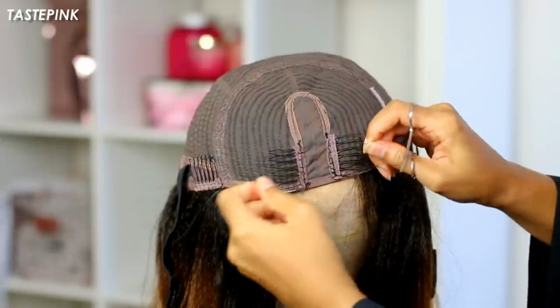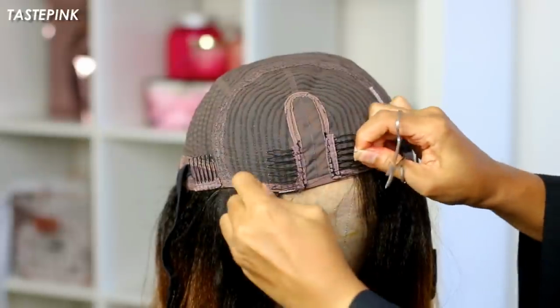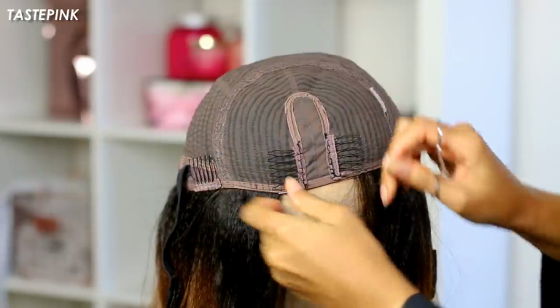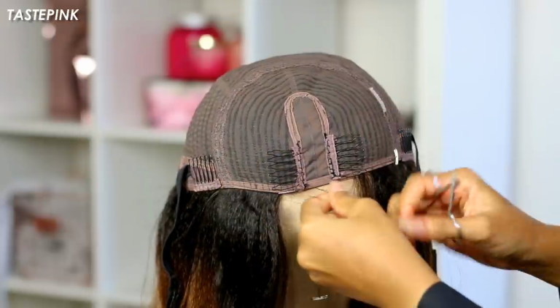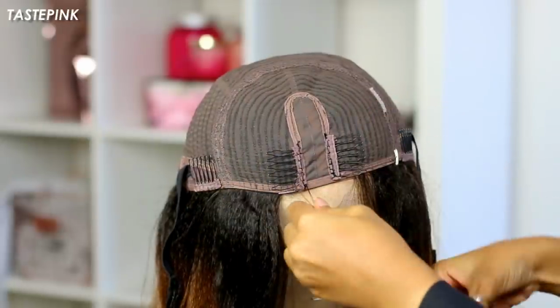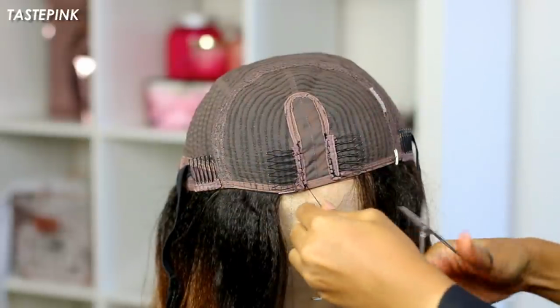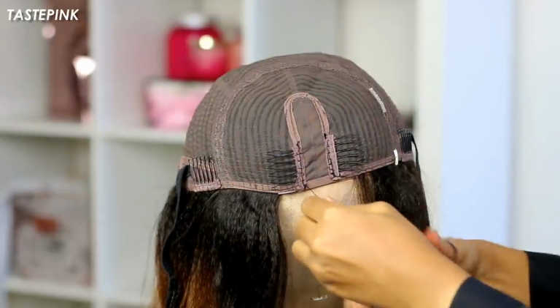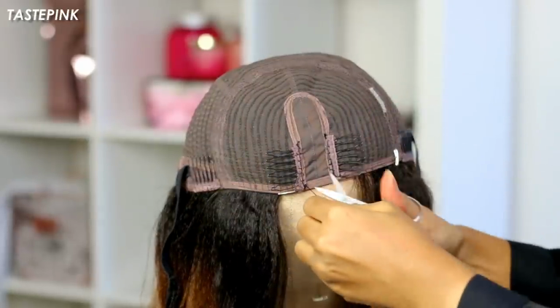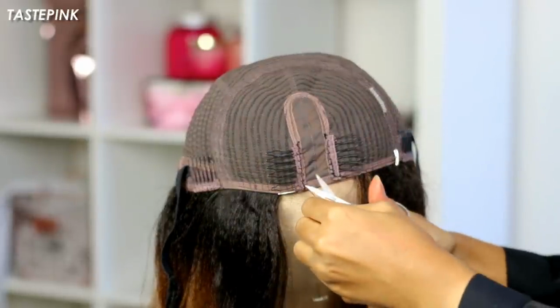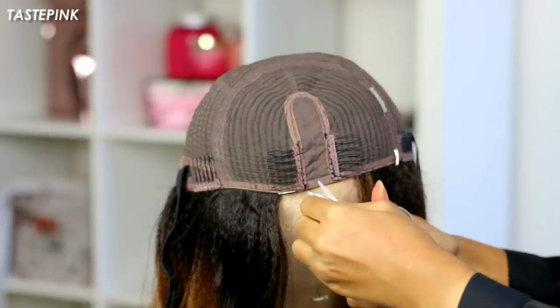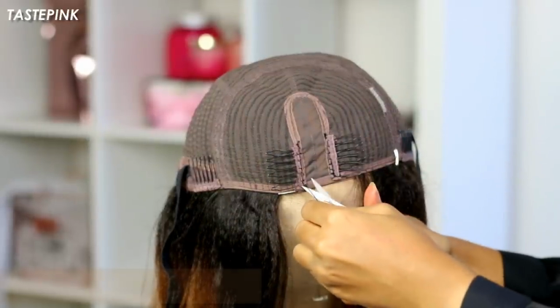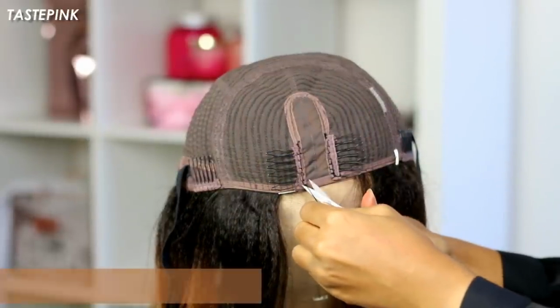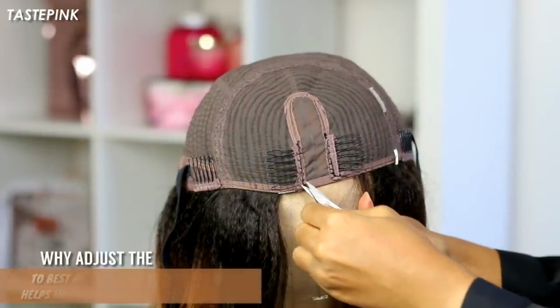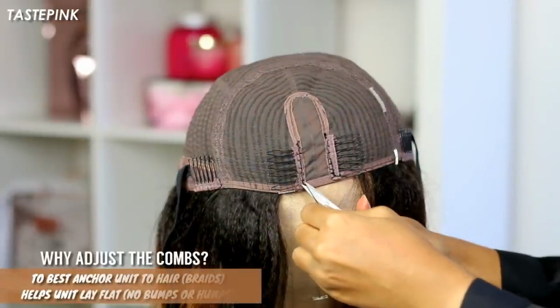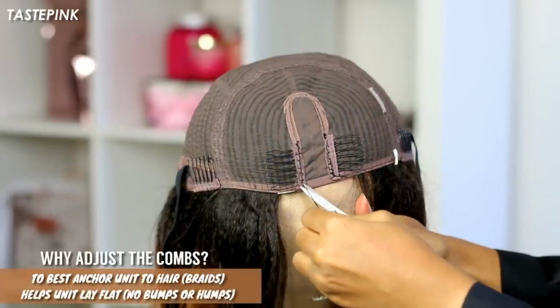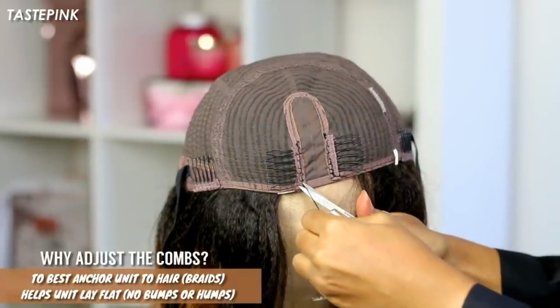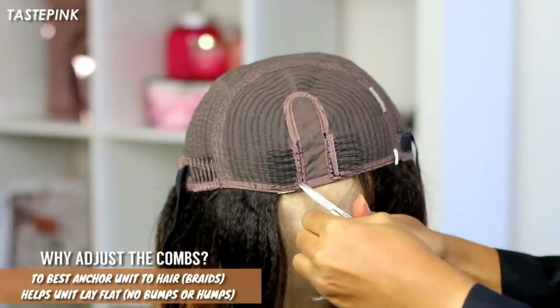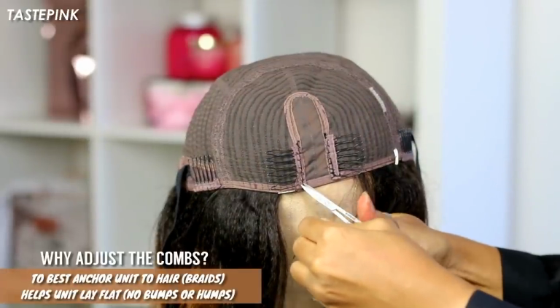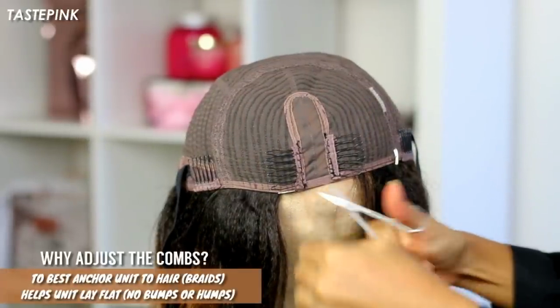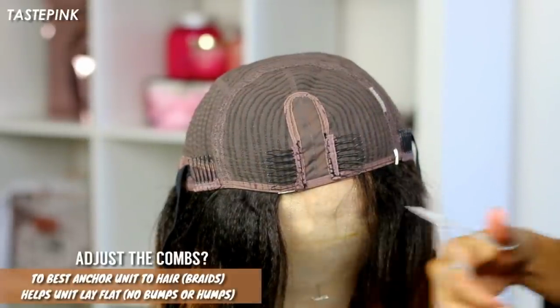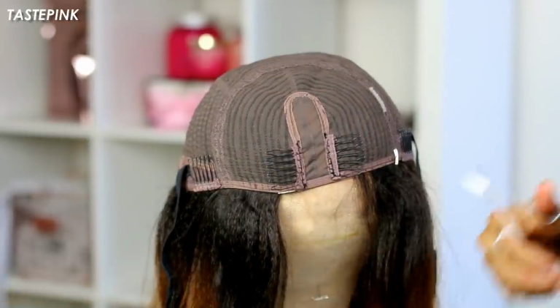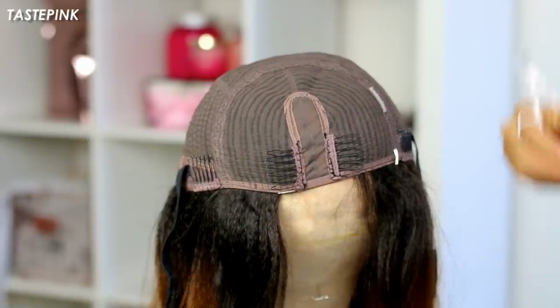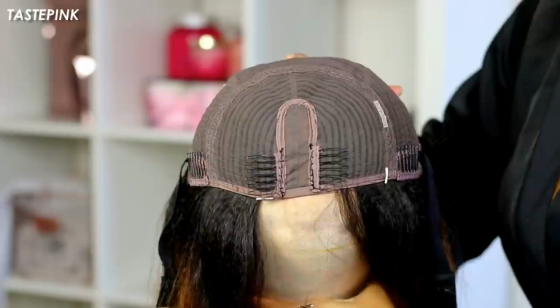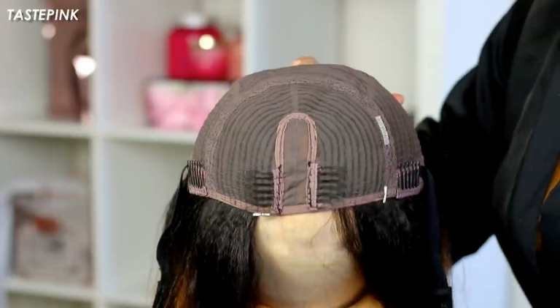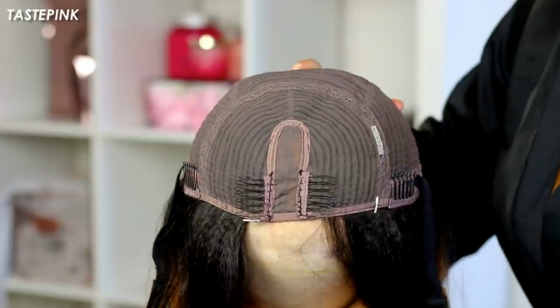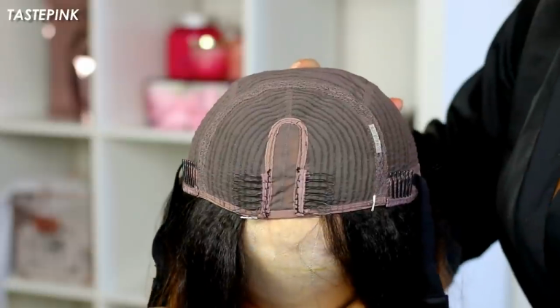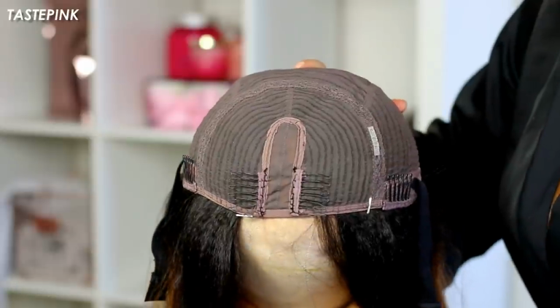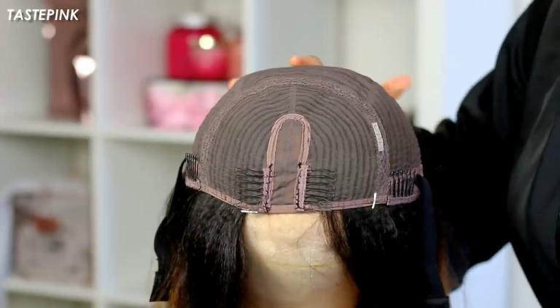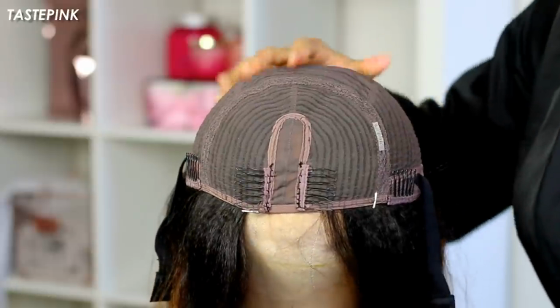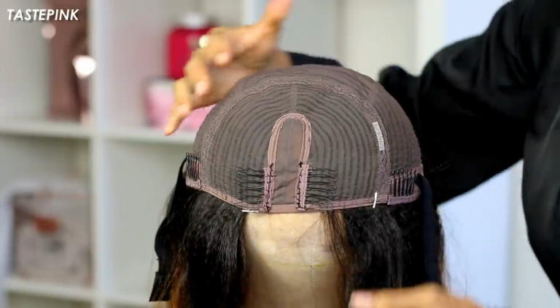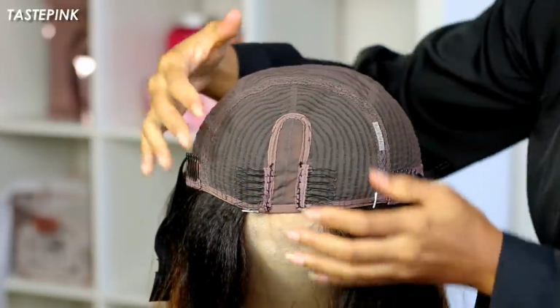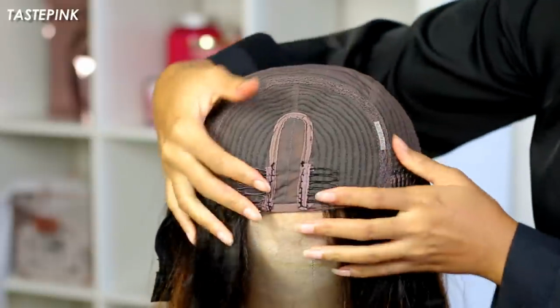This allows your u-part to sit extremely flat near the front of your hair, so it's practically undetectable.